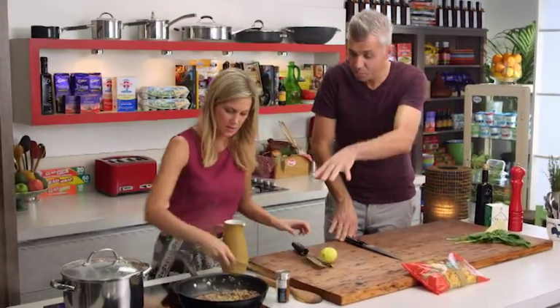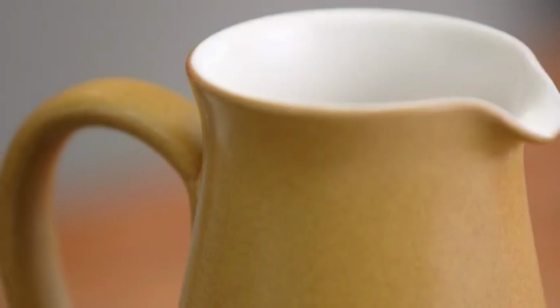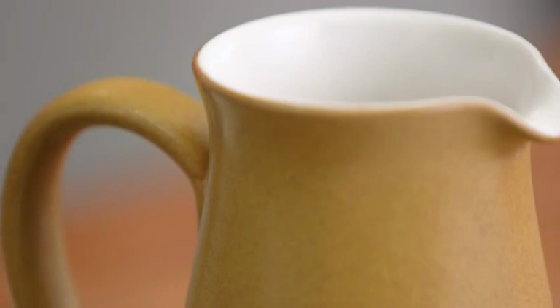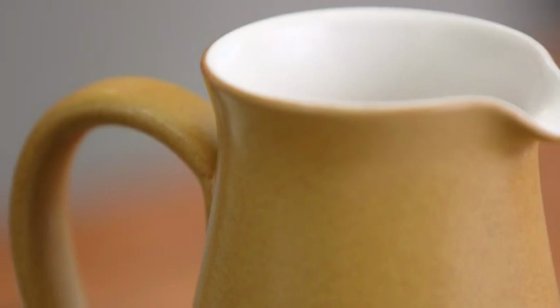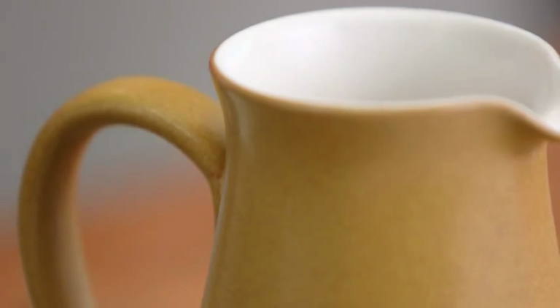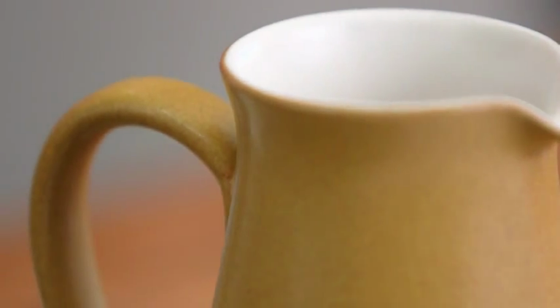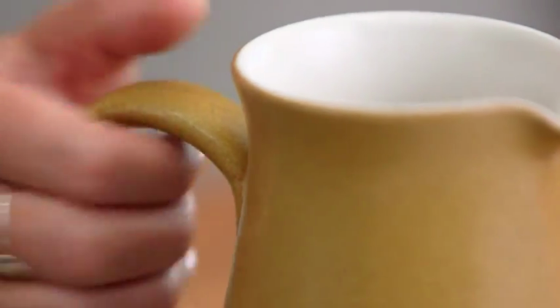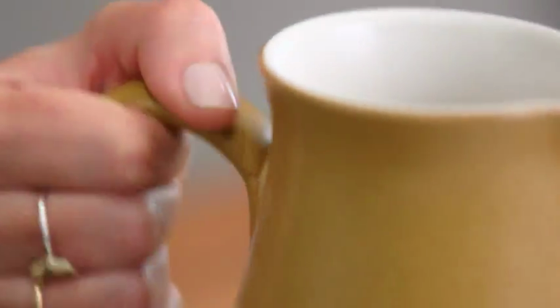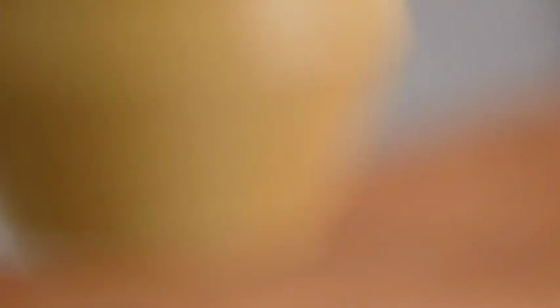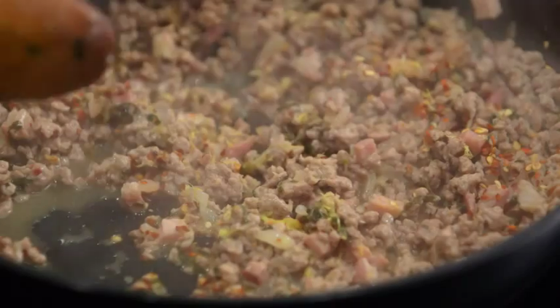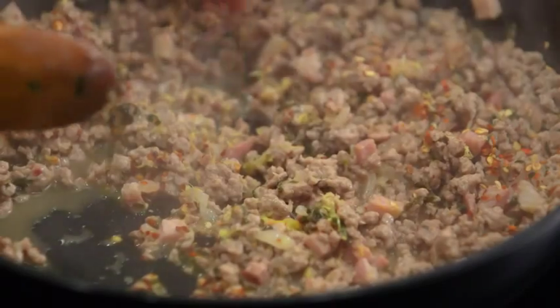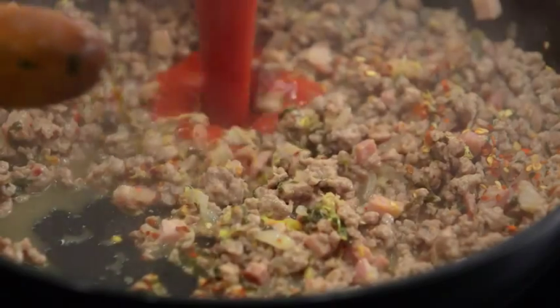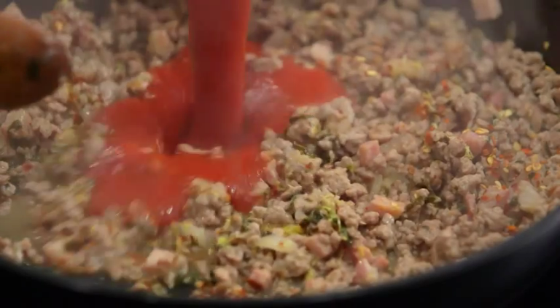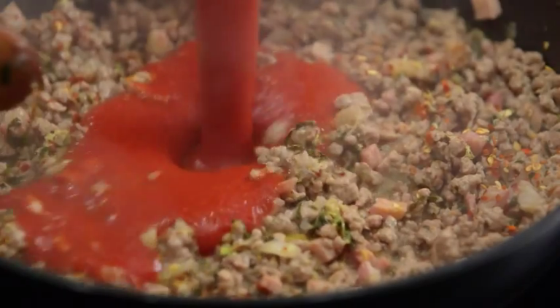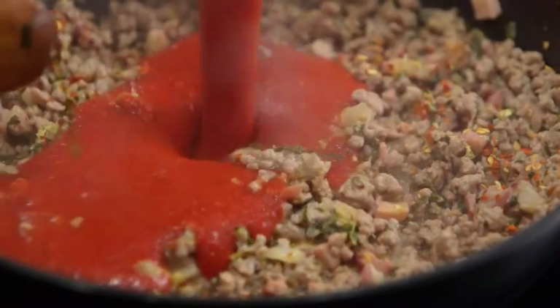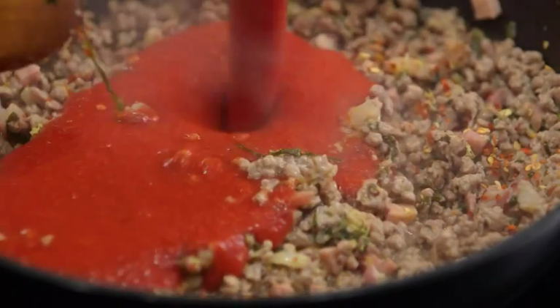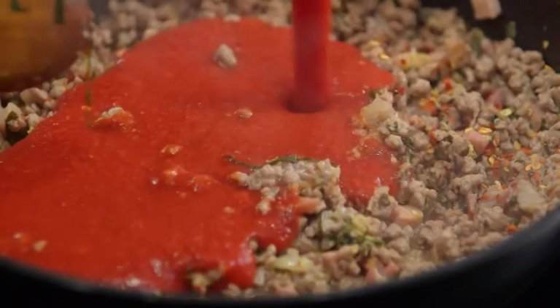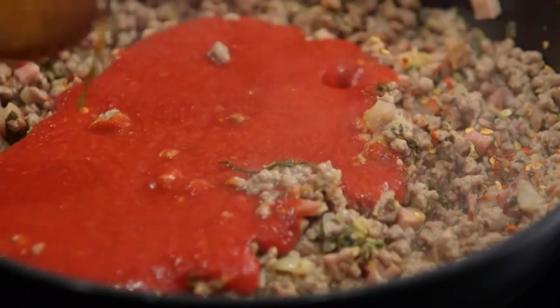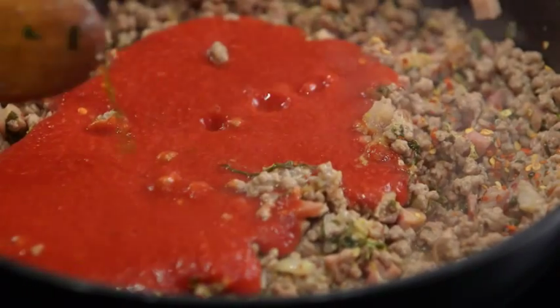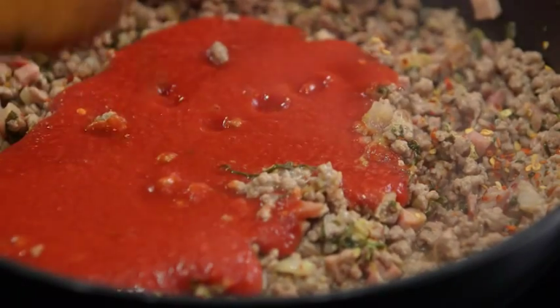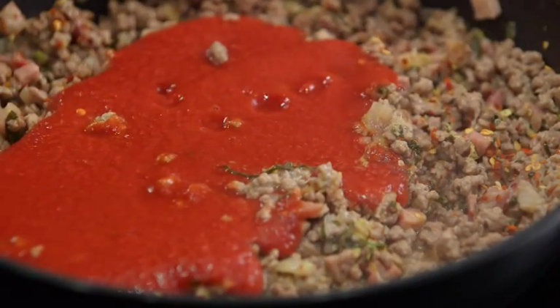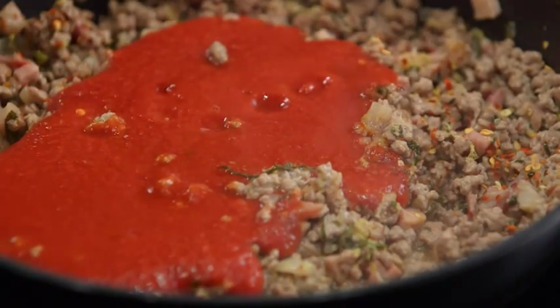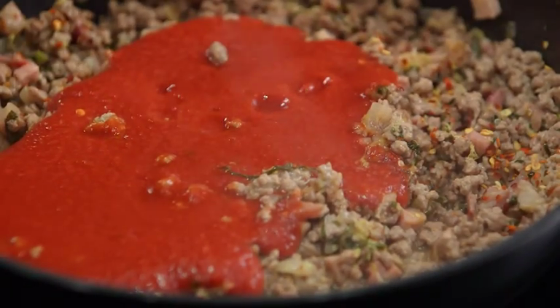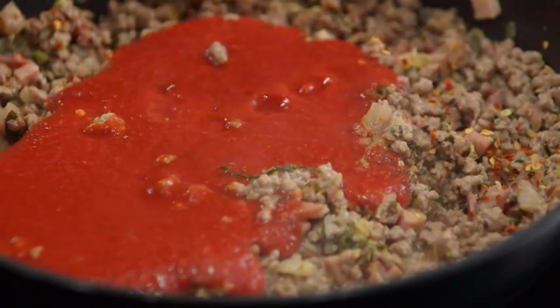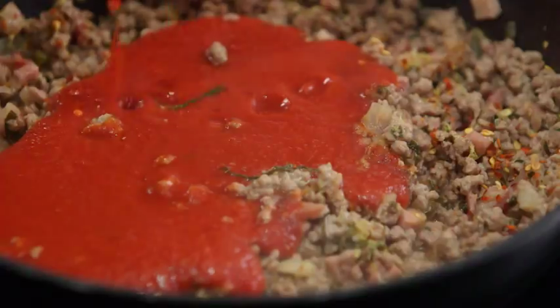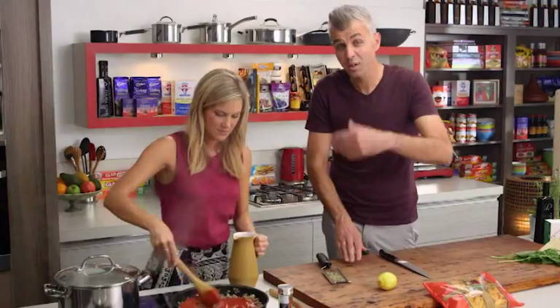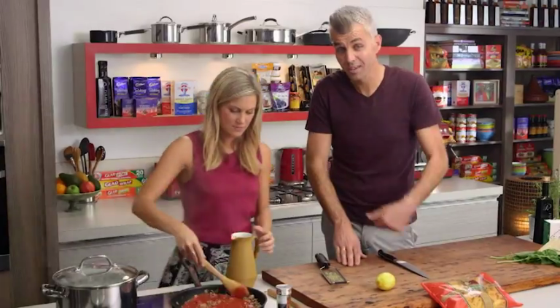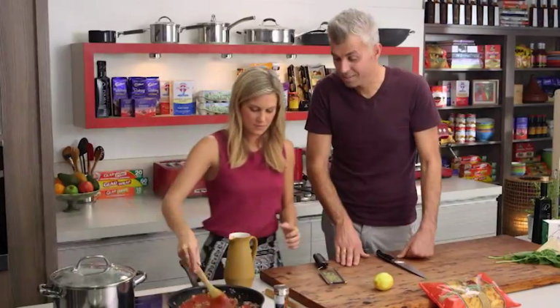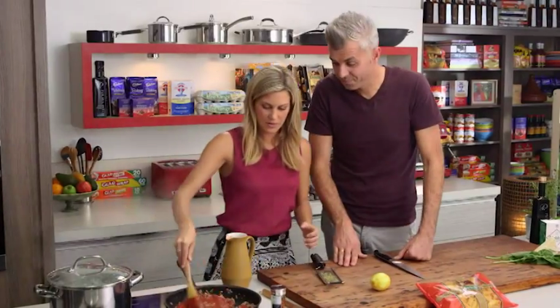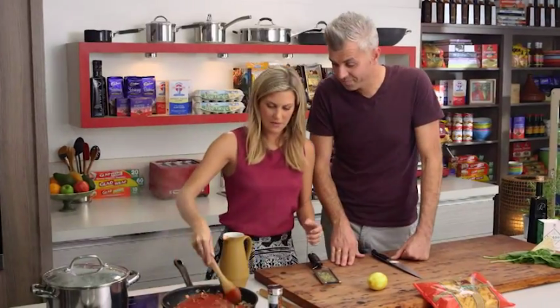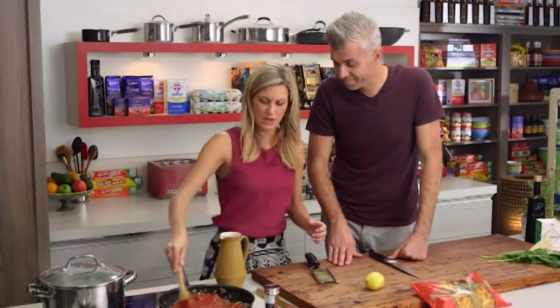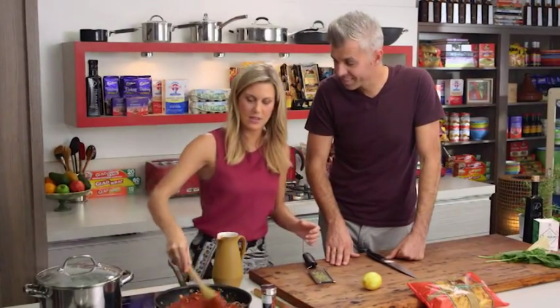In with the passata. Beautiful, look at that. We're going to let that cook for about 15 to 20 minutes. Very easy.